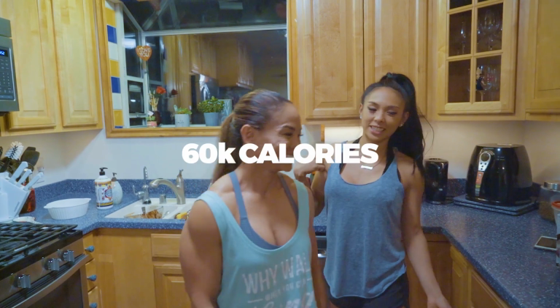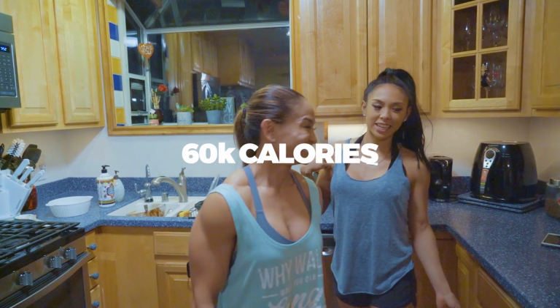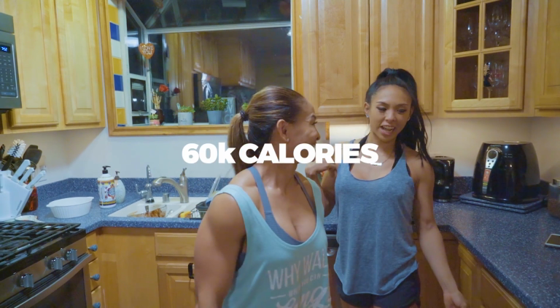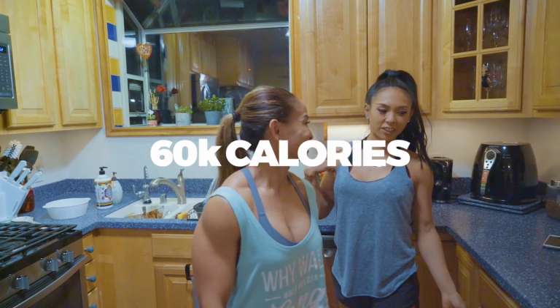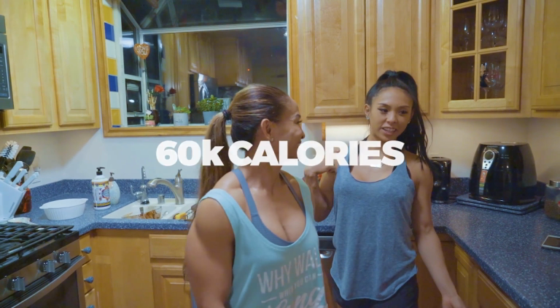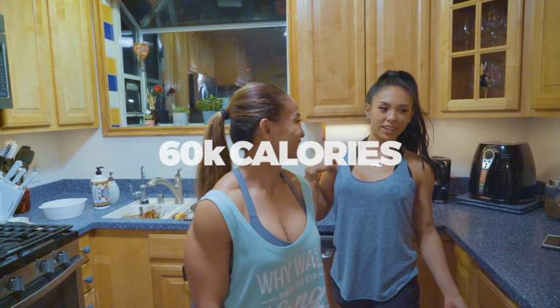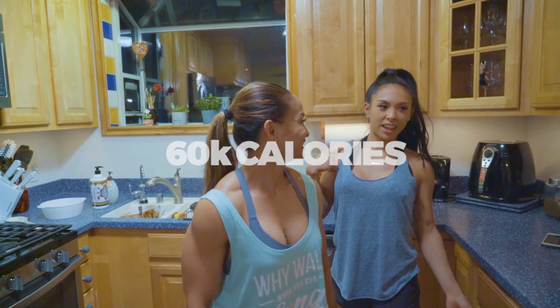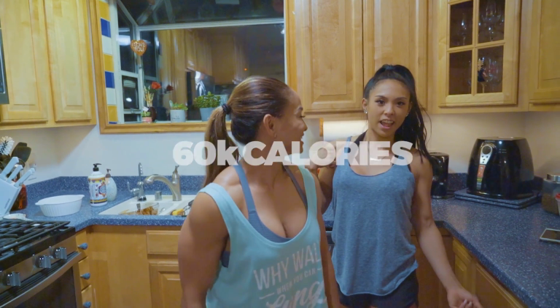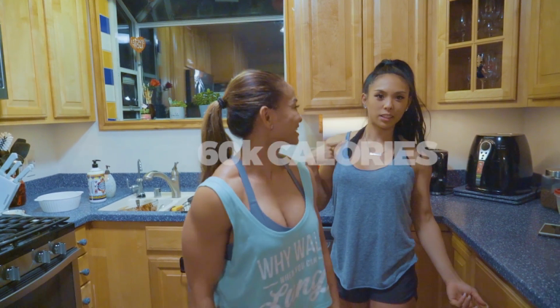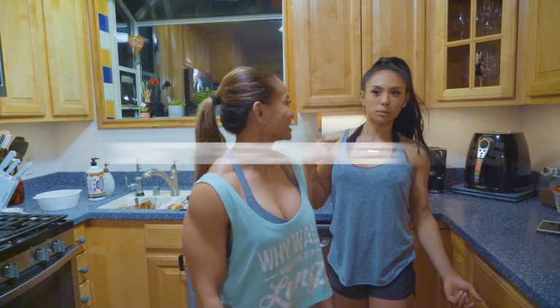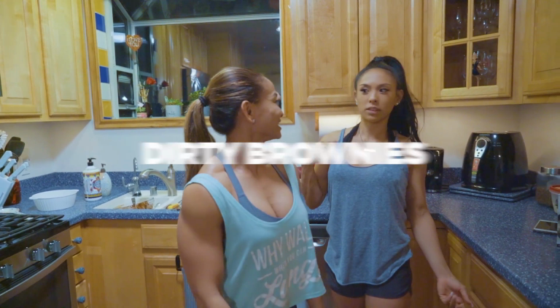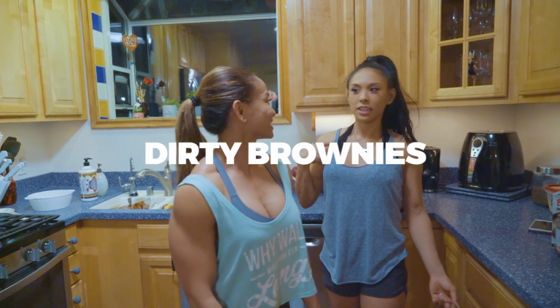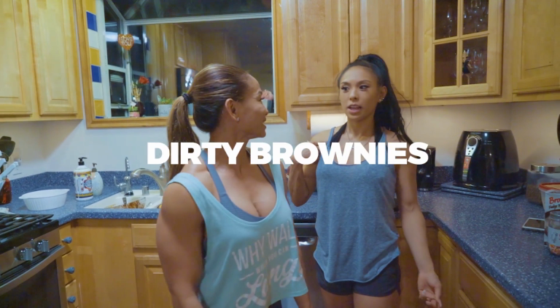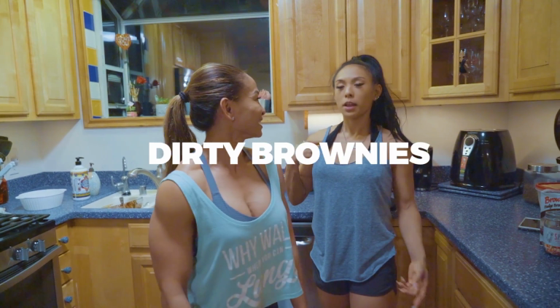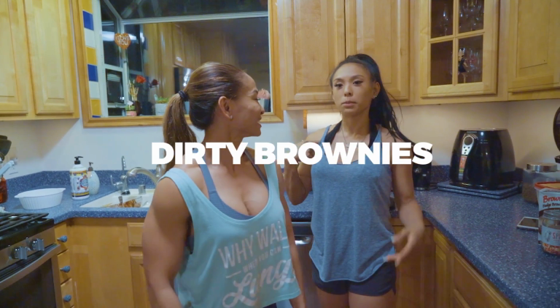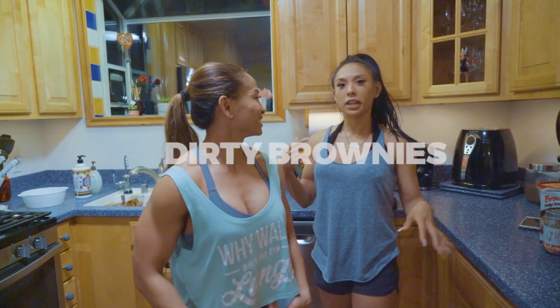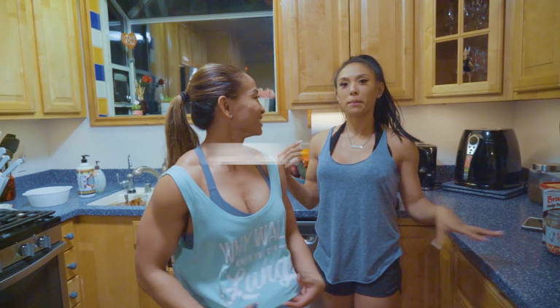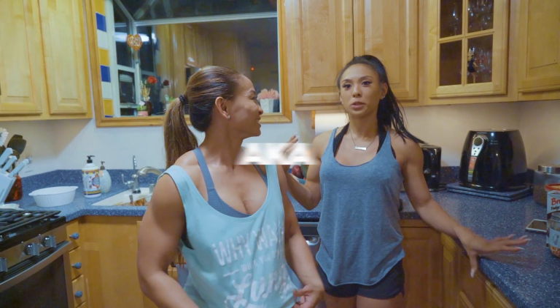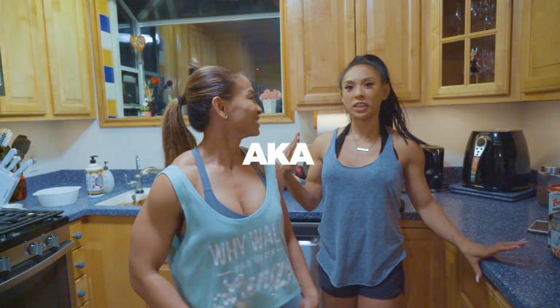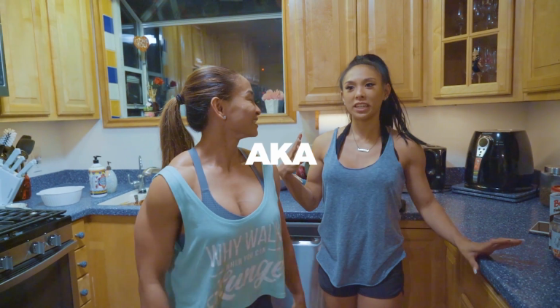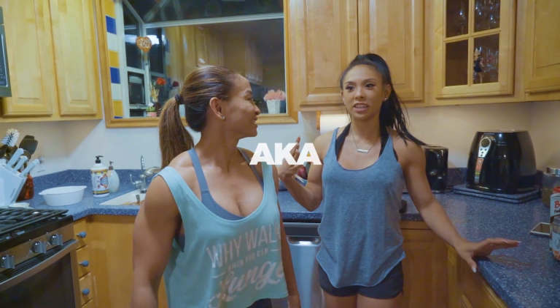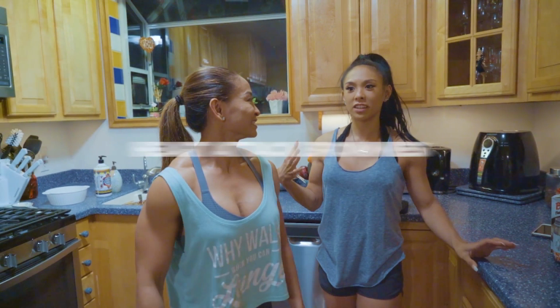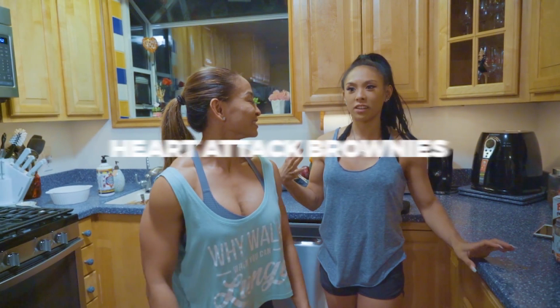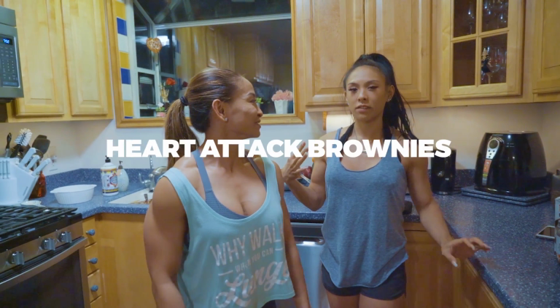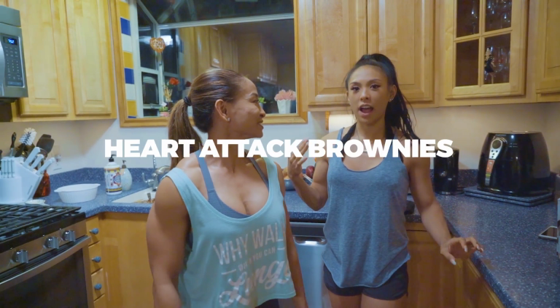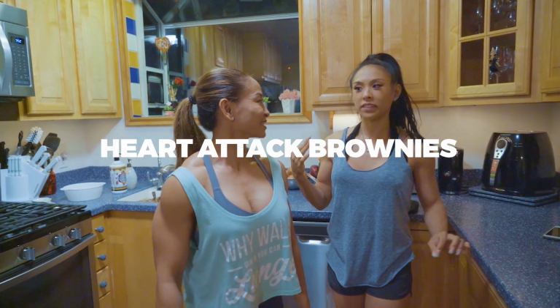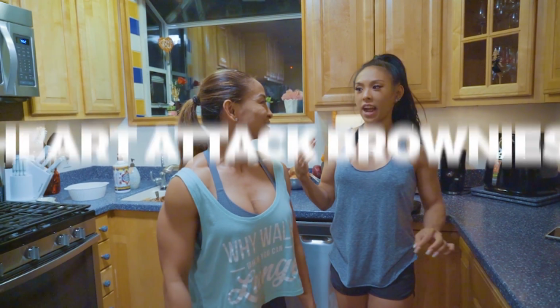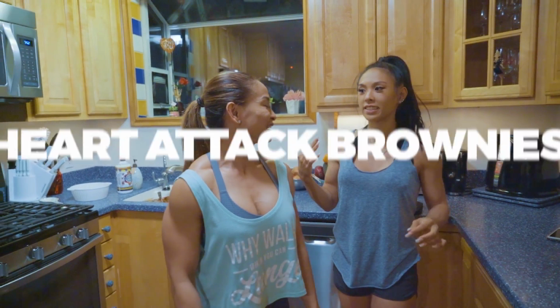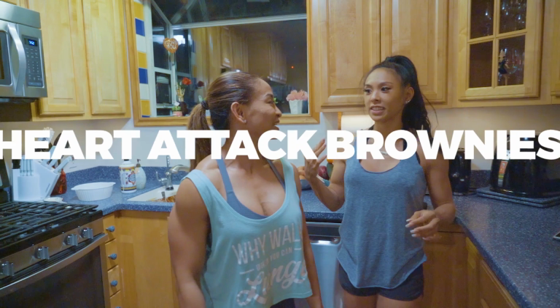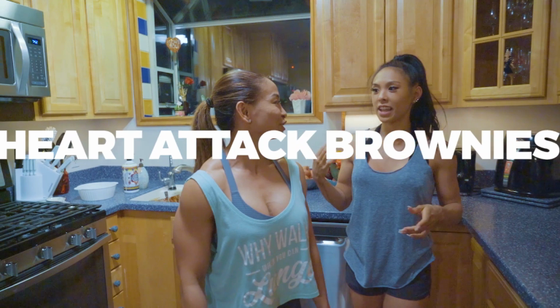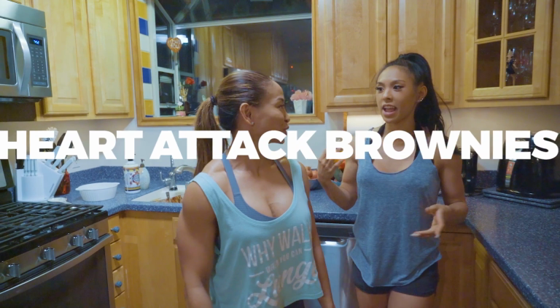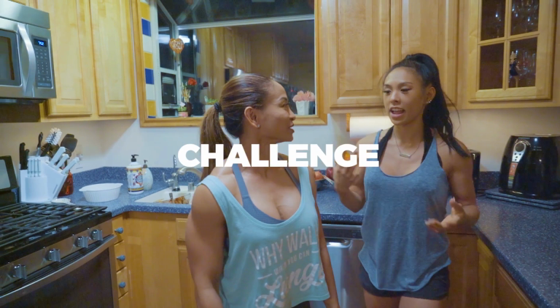60k calorie challenge — split up between five guys and two girls.